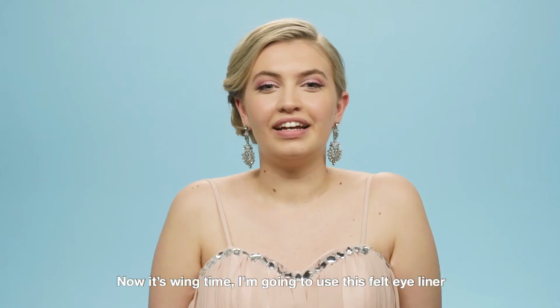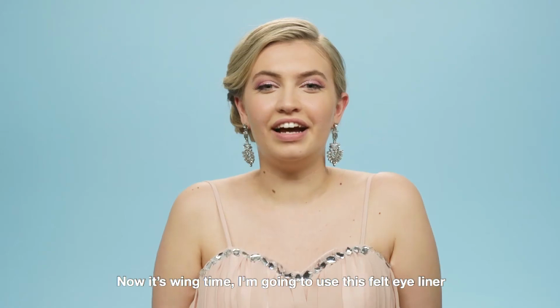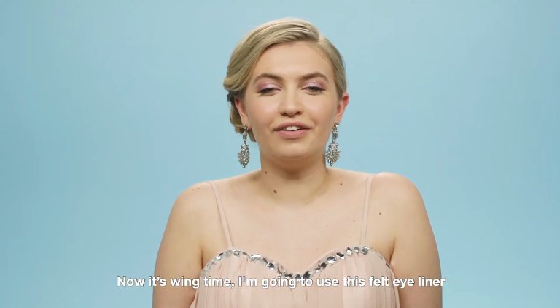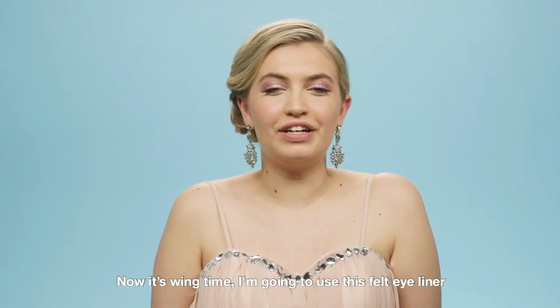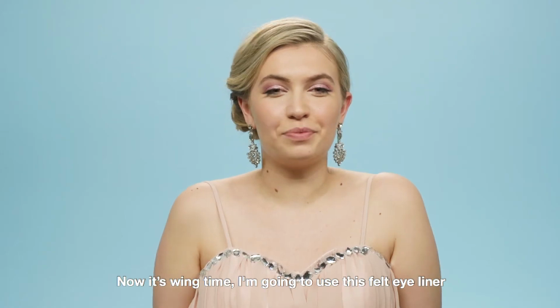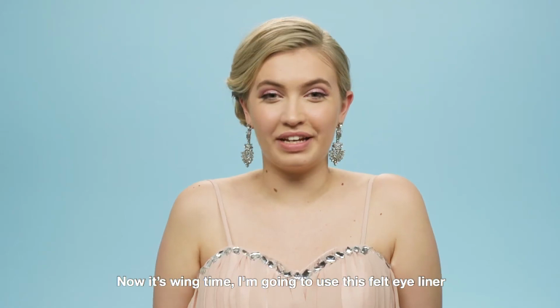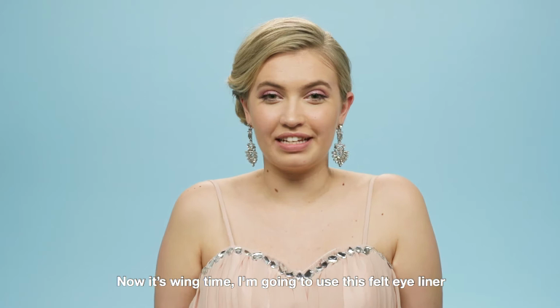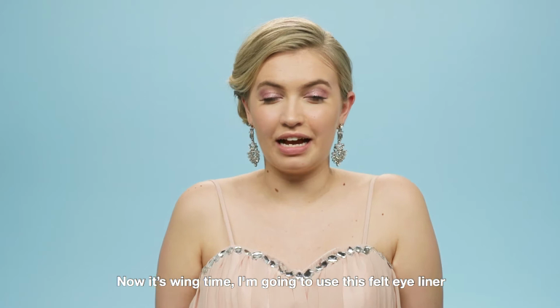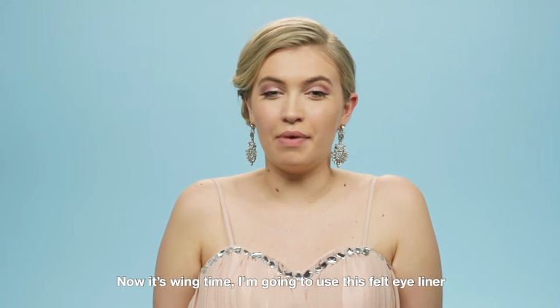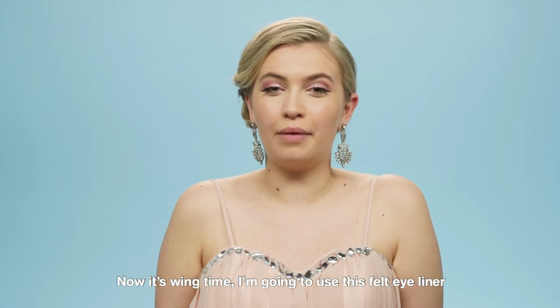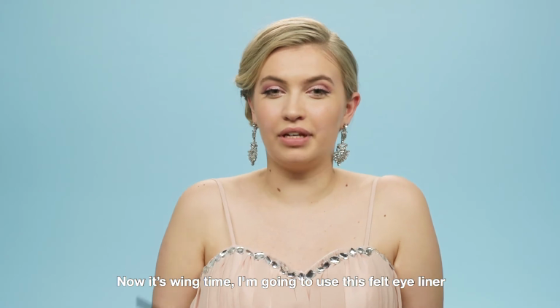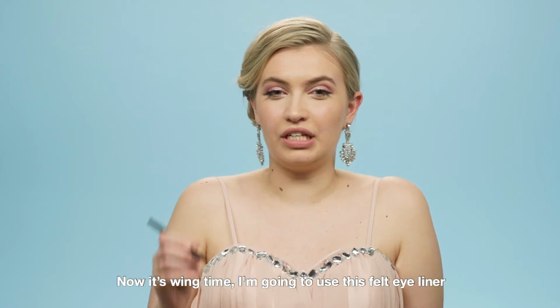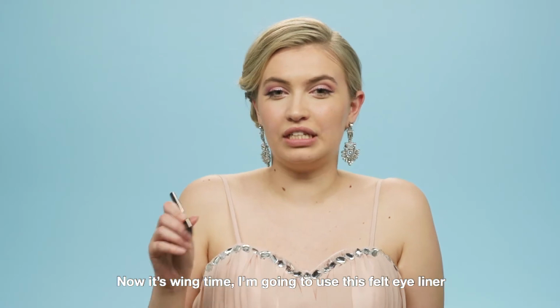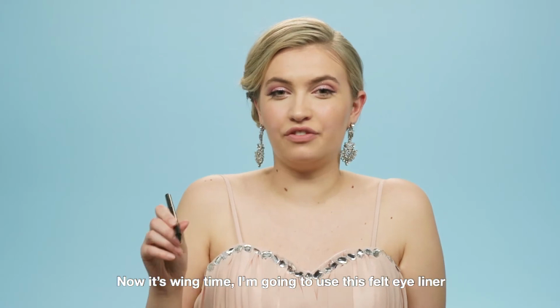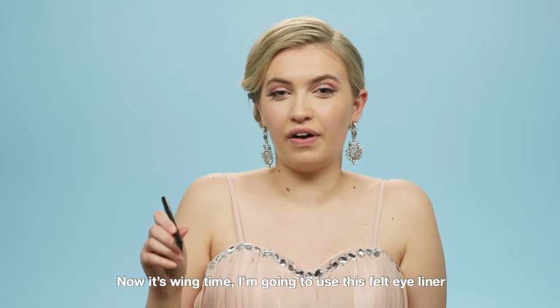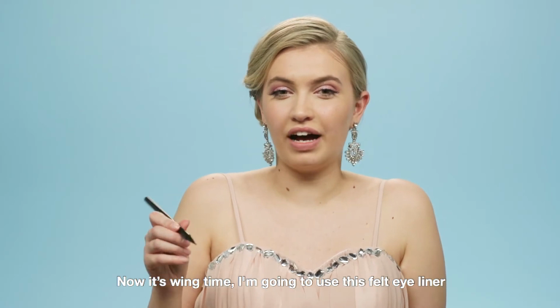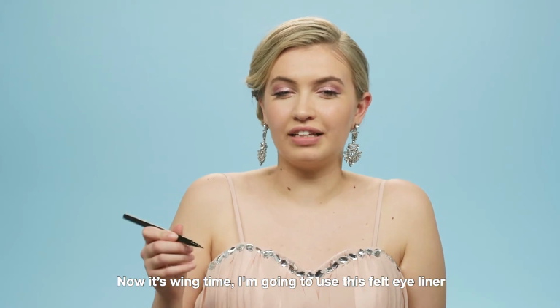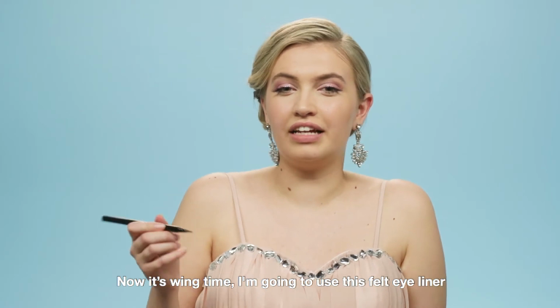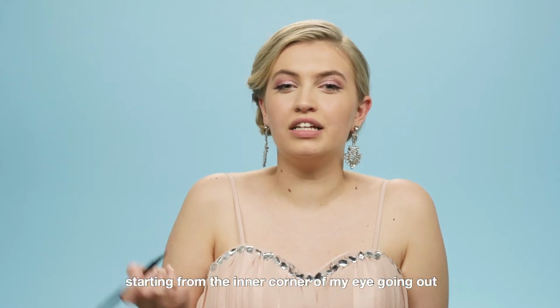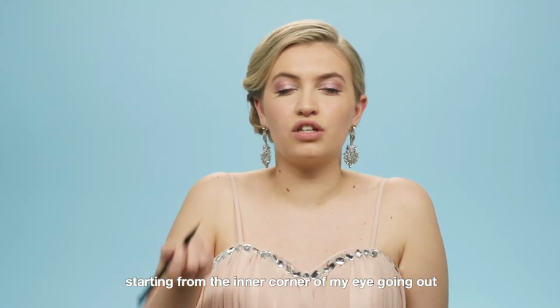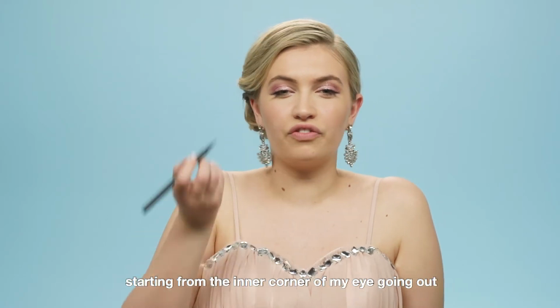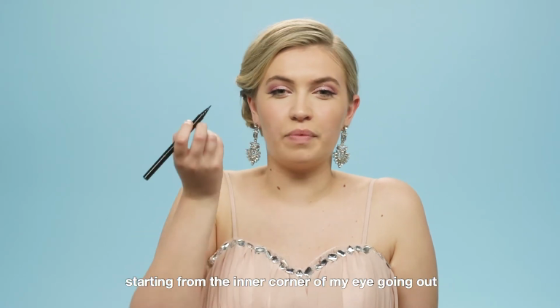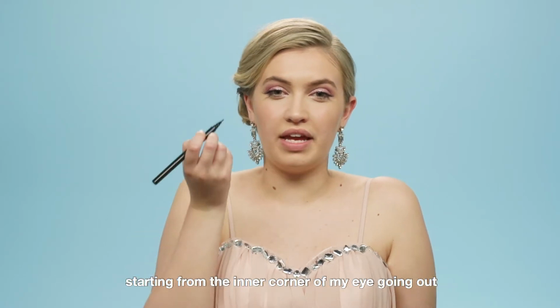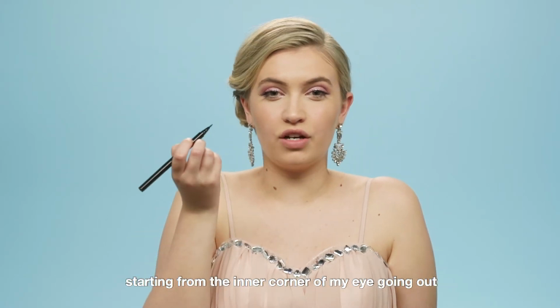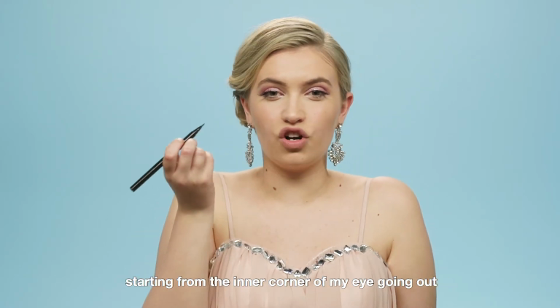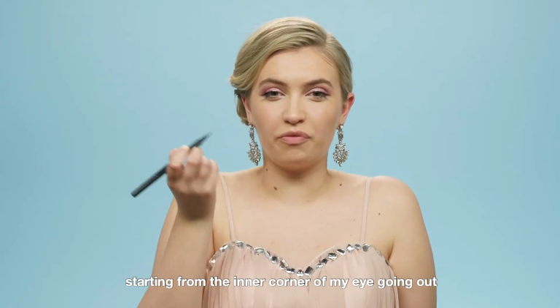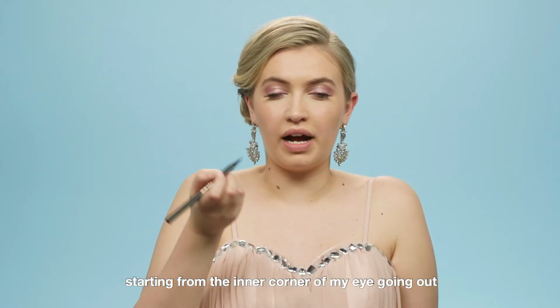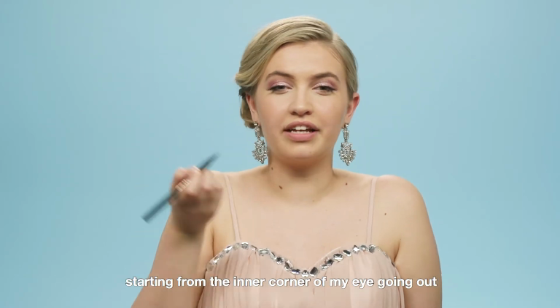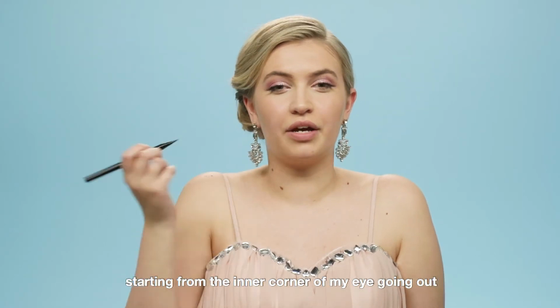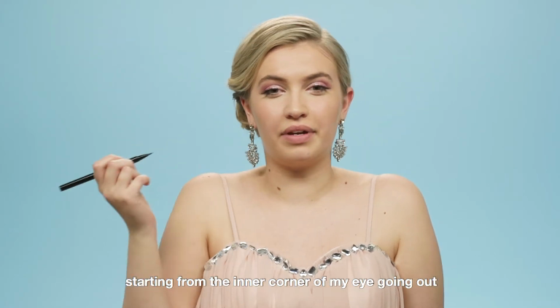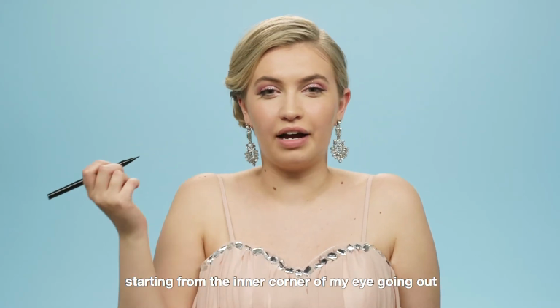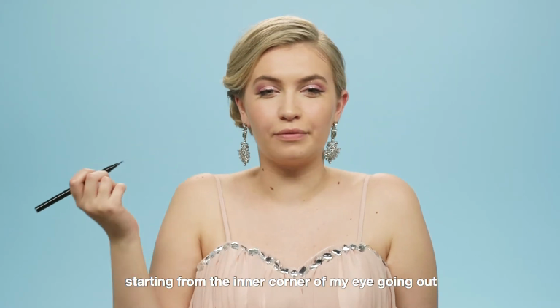Now it's wing time. I'm going to use this felt eyeliner, starting from the inner corner of my eye going out.